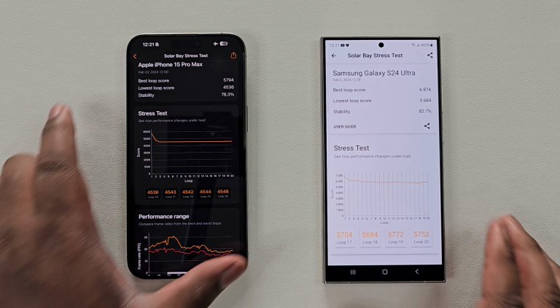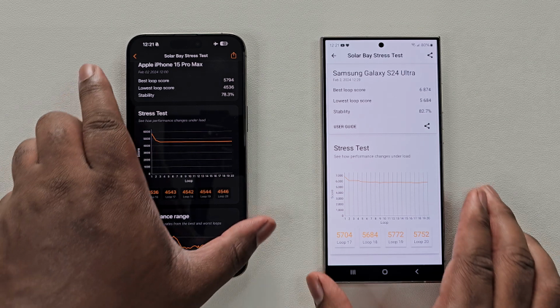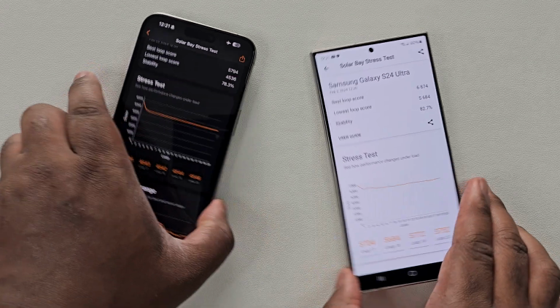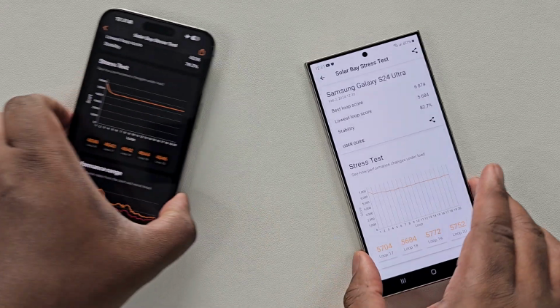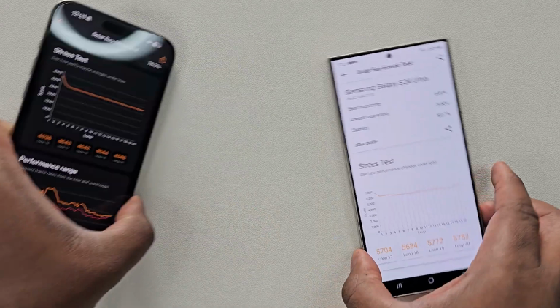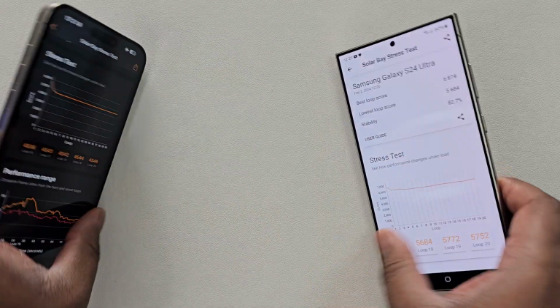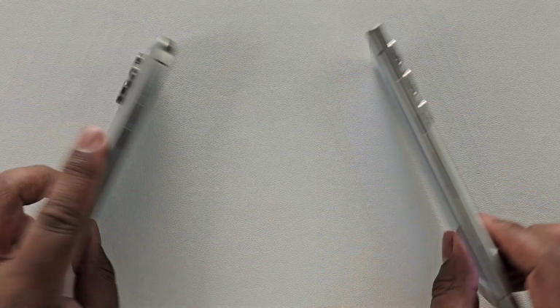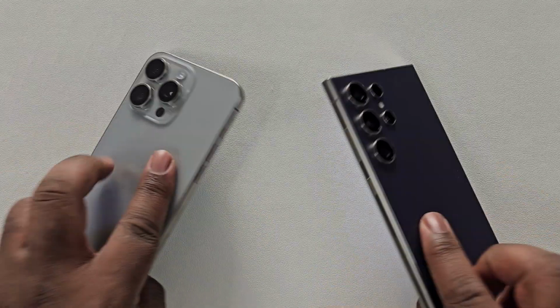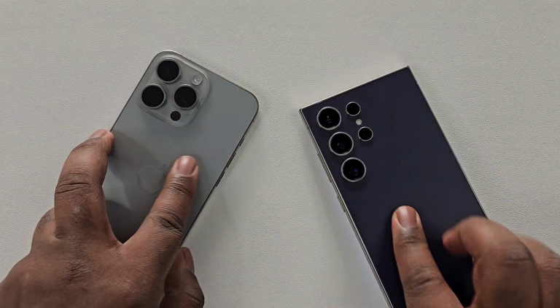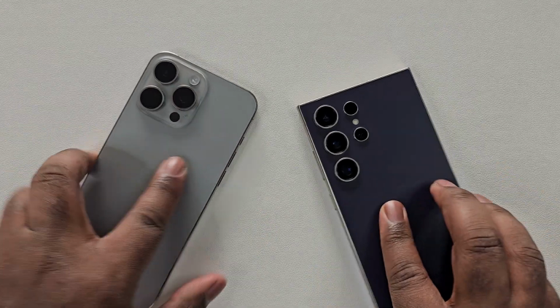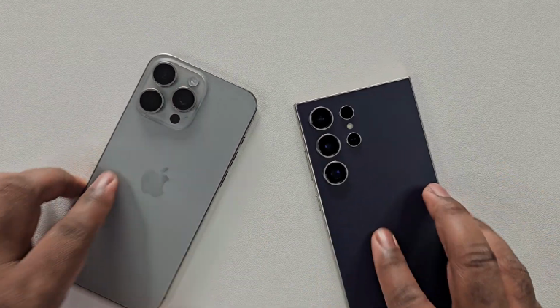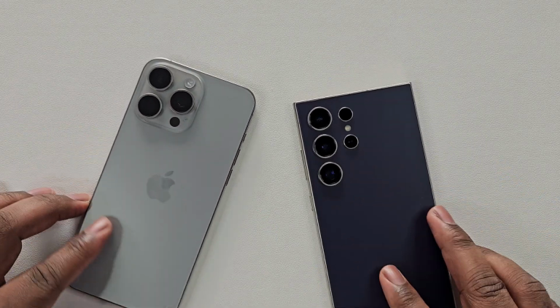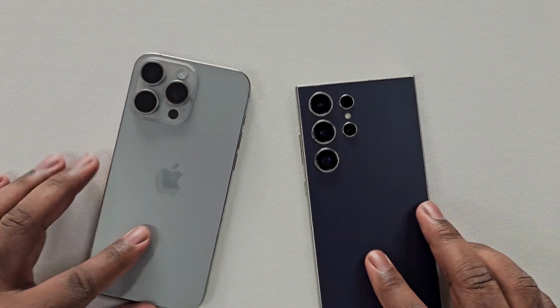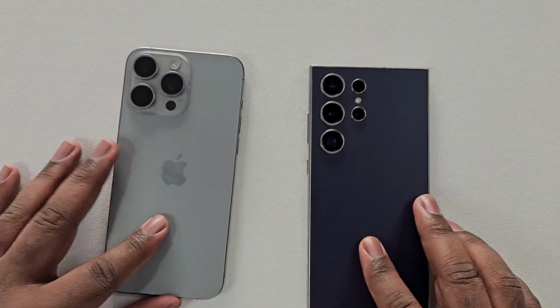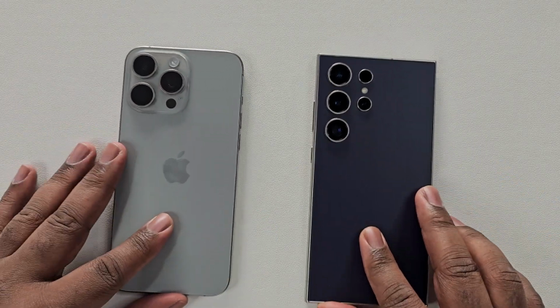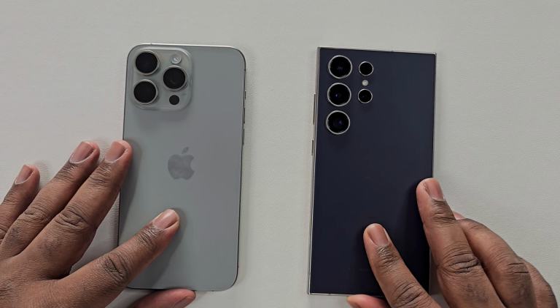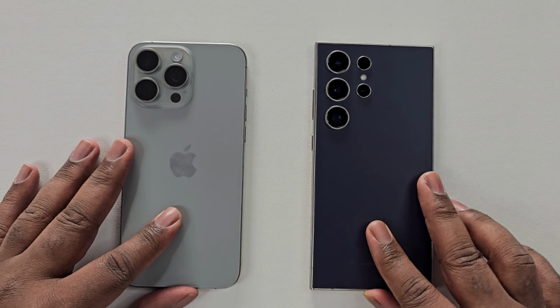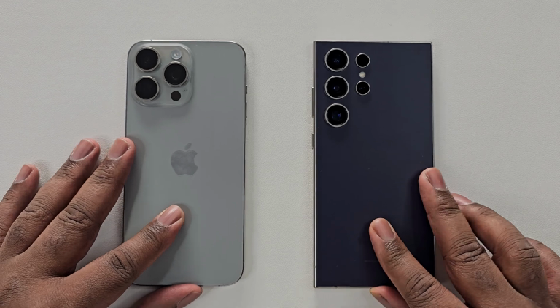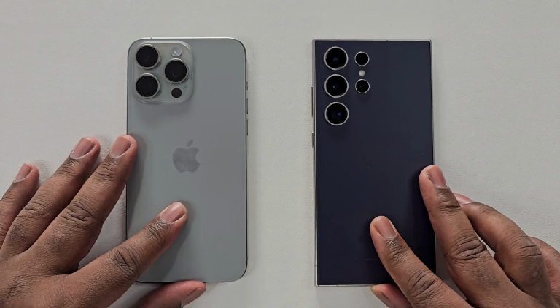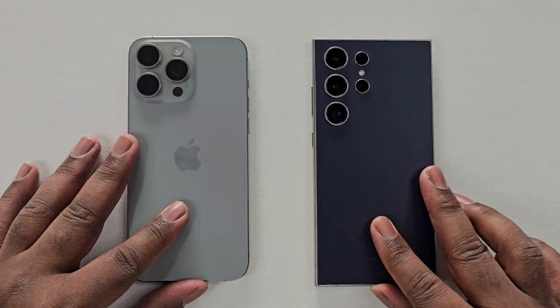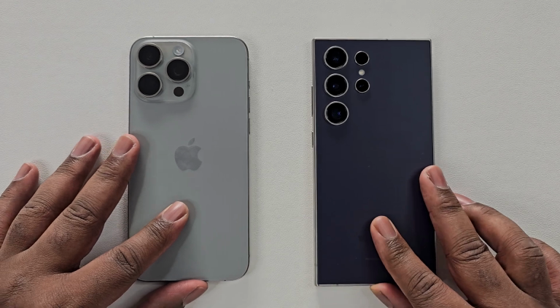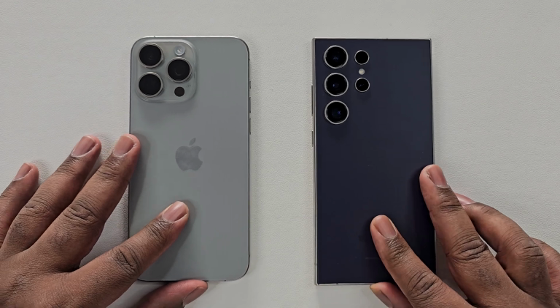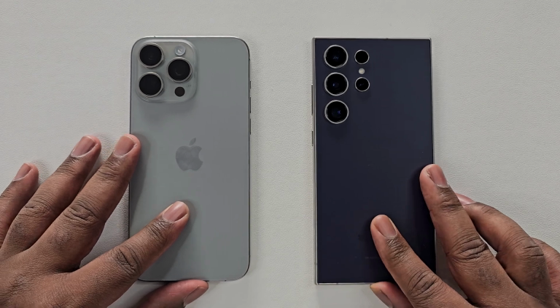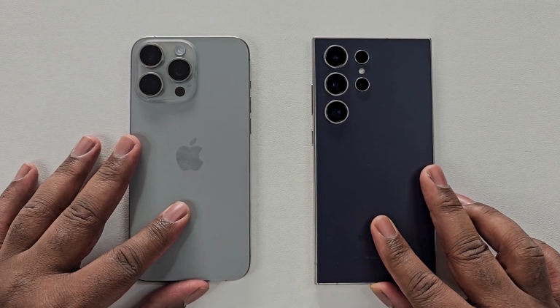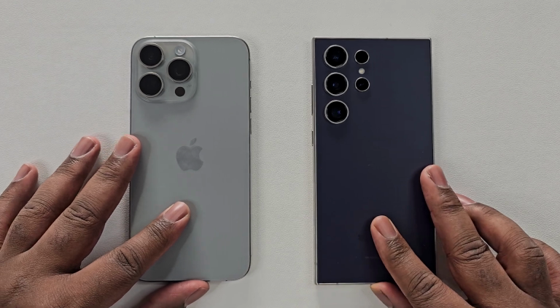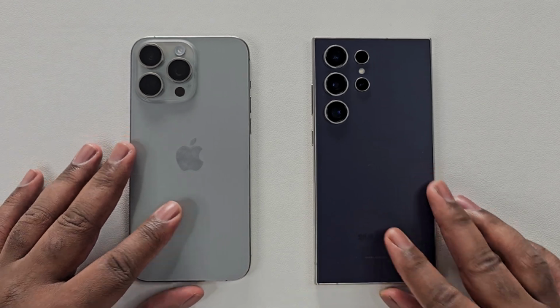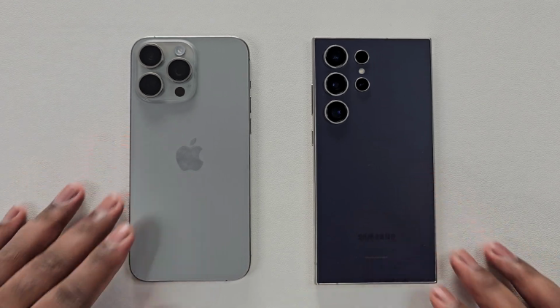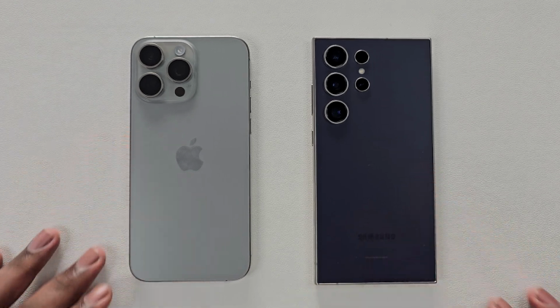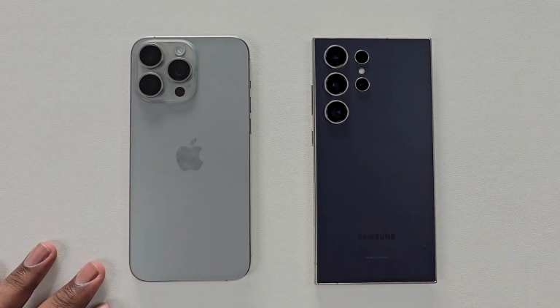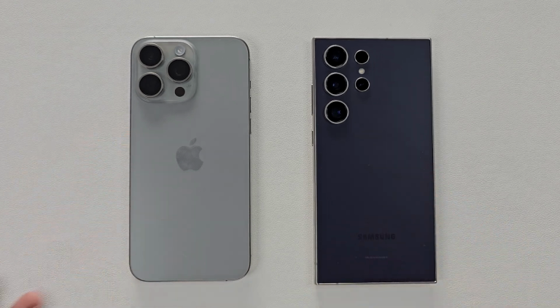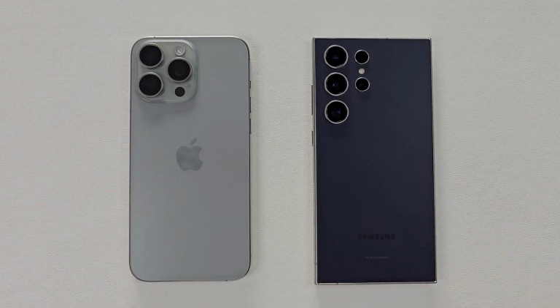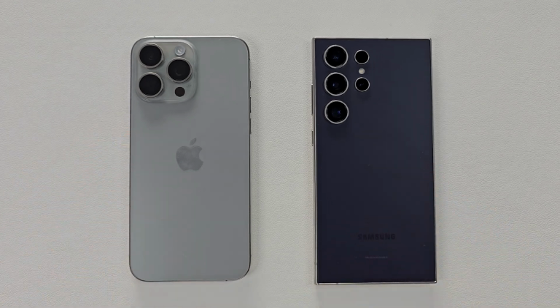As we can conclude, the S24 Ultra won overall in this benchmark comparison, as it won two out of the three rounds.